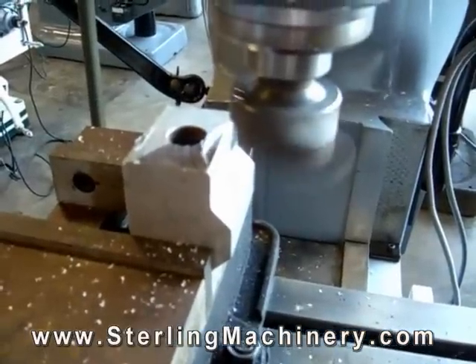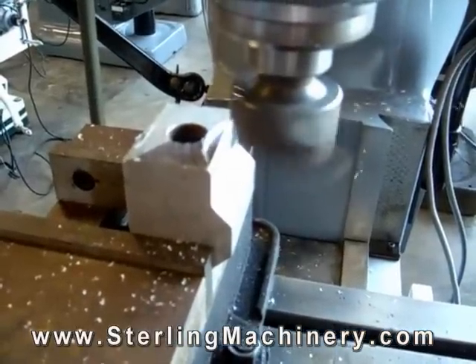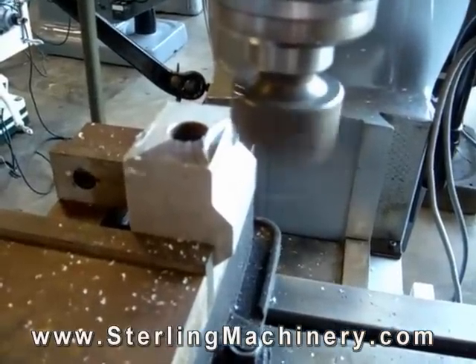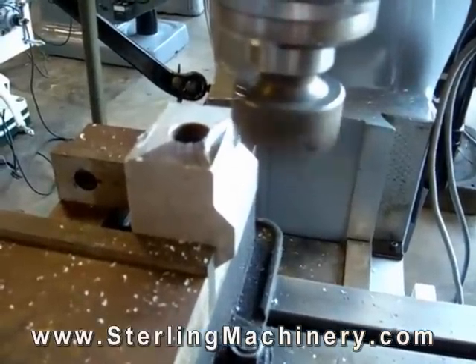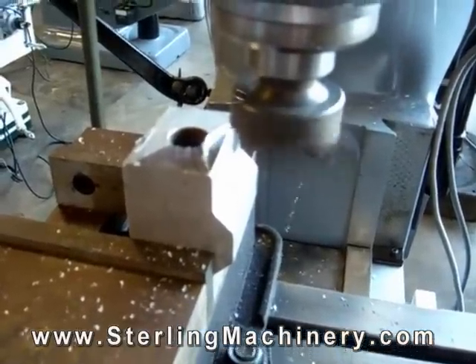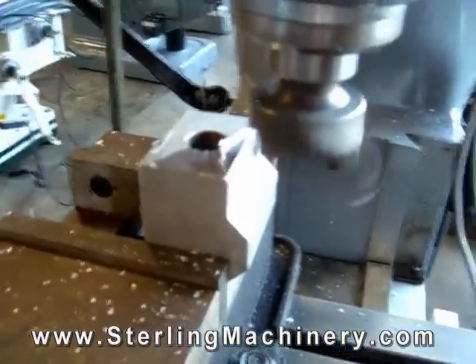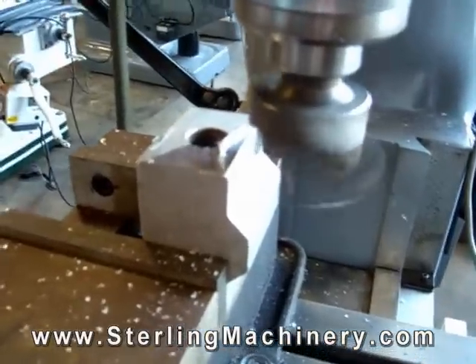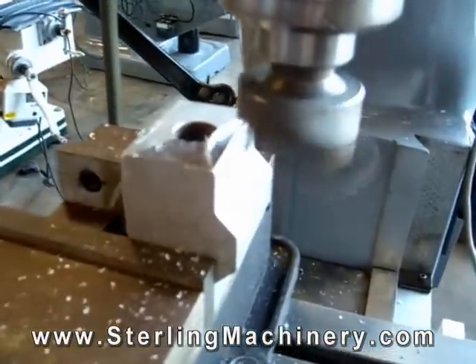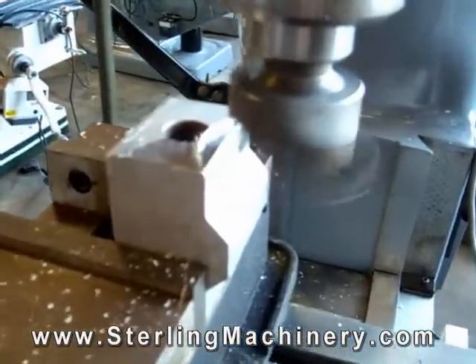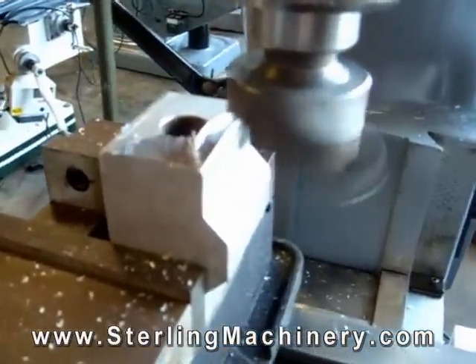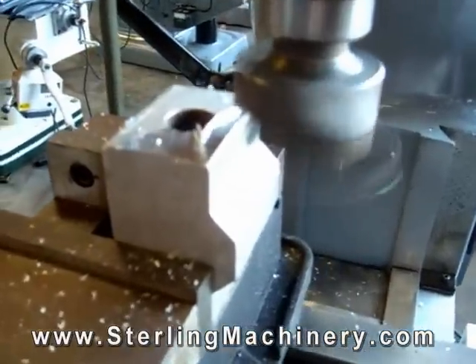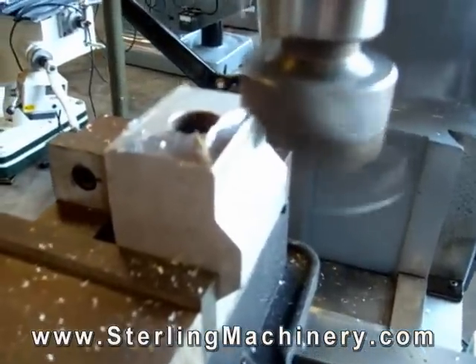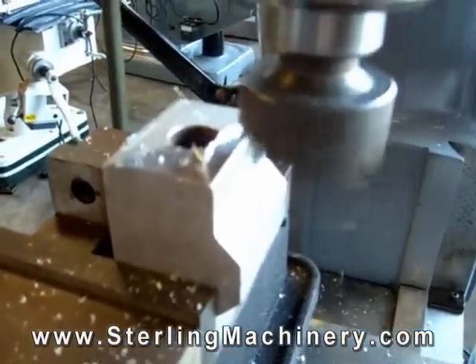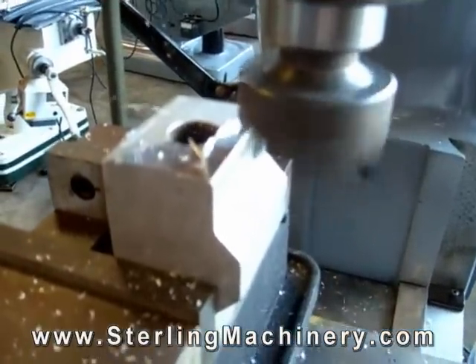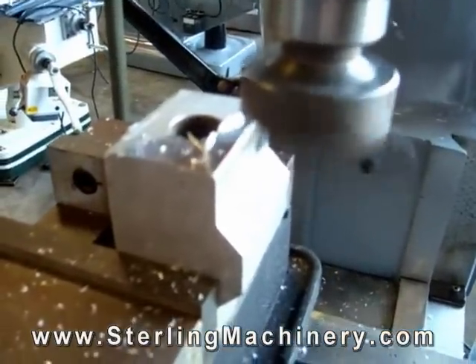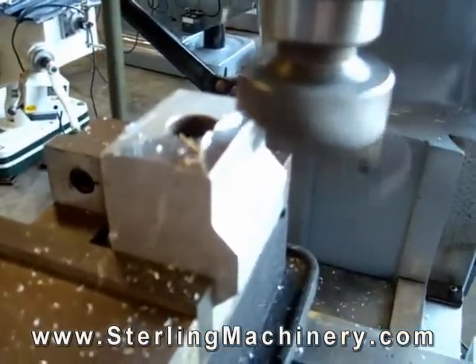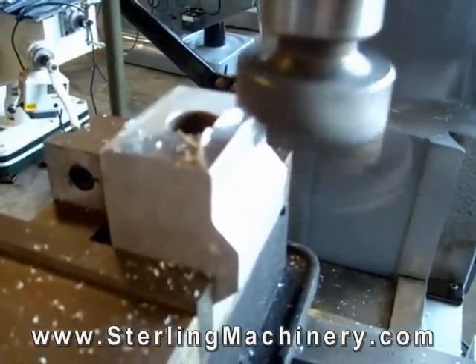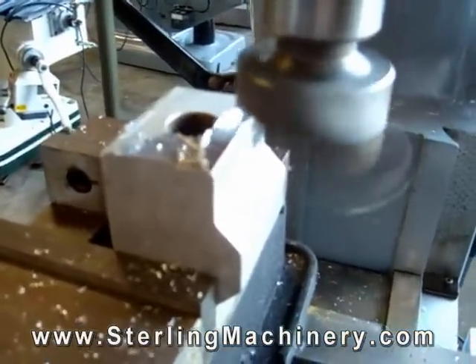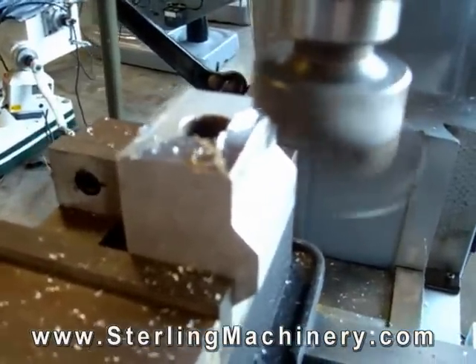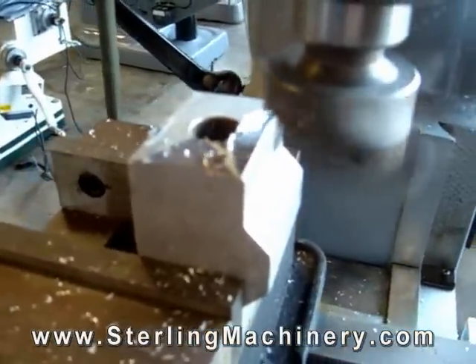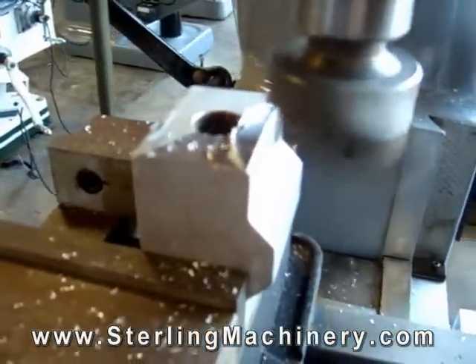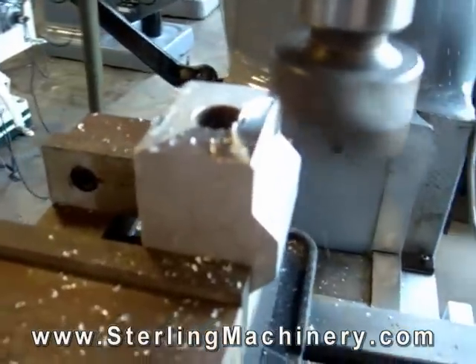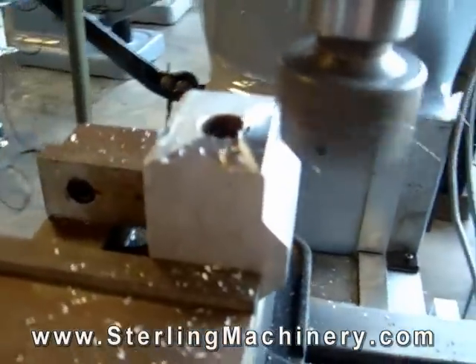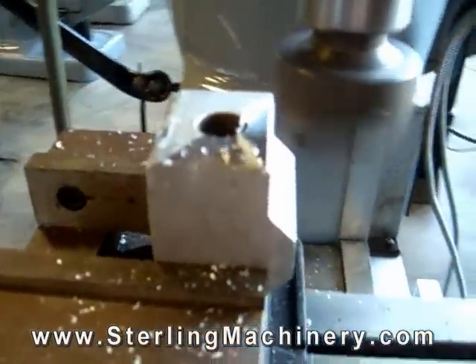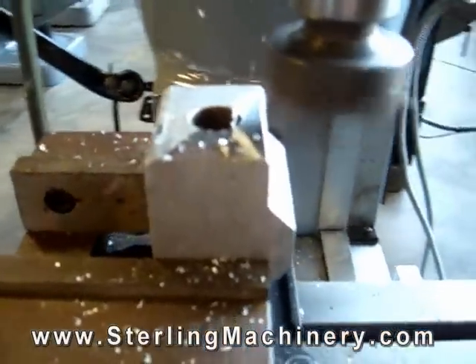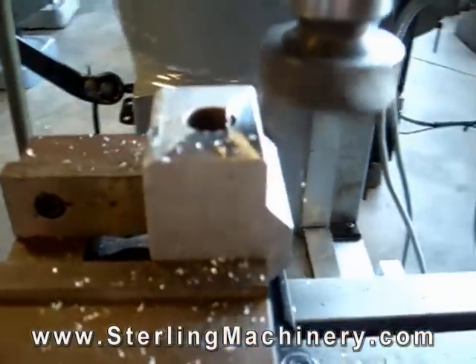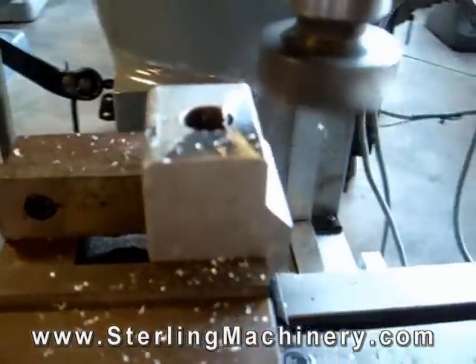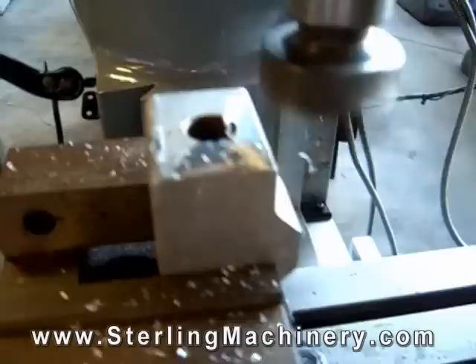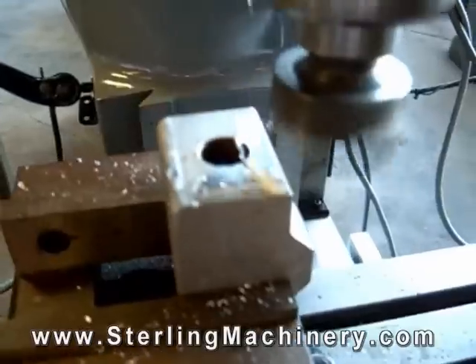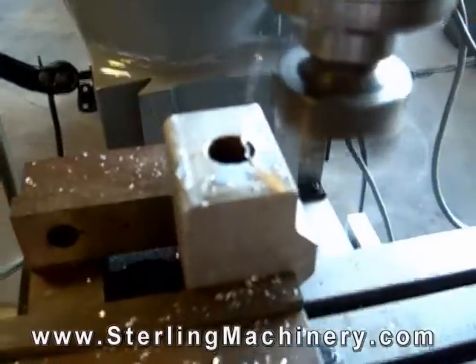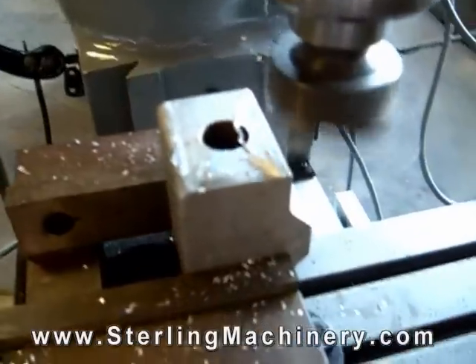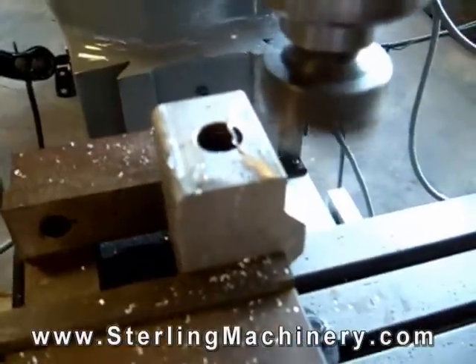Here we're using a facing attachment to clean off the face of the workpiece, trimming off just the top layer.